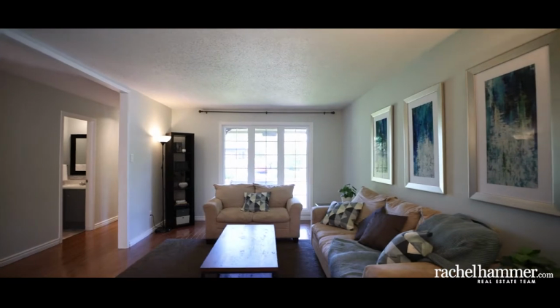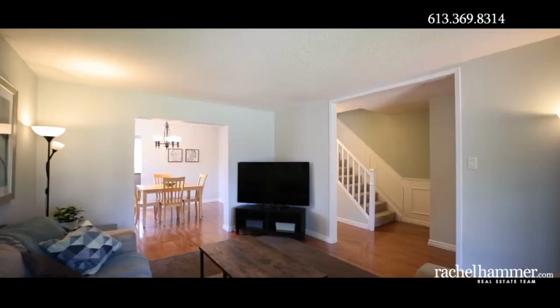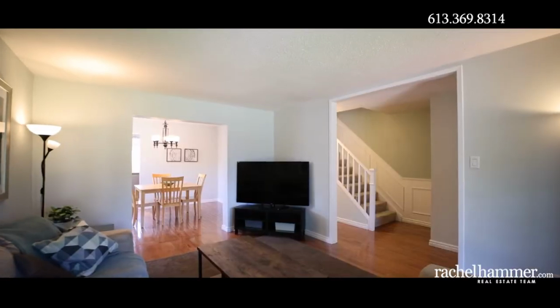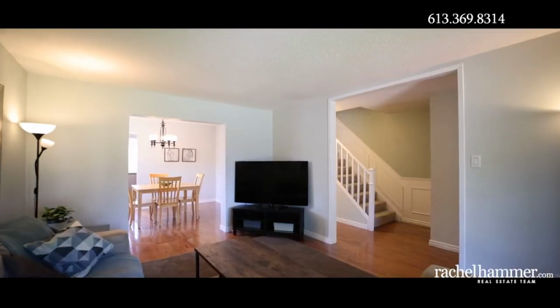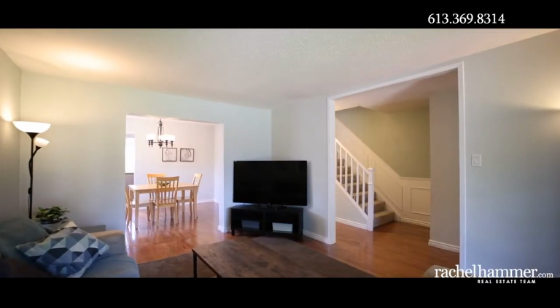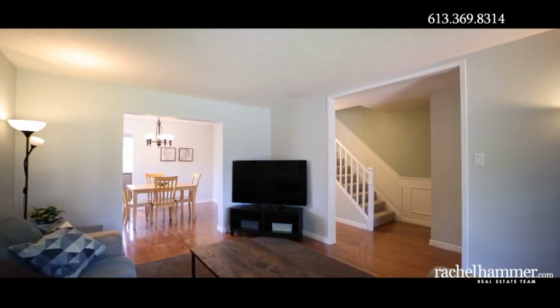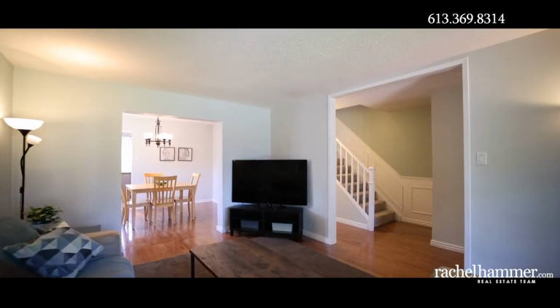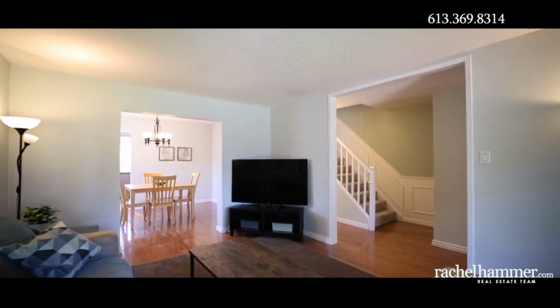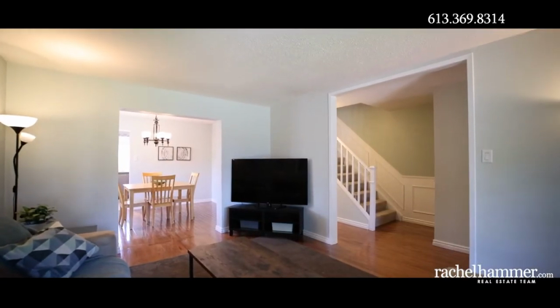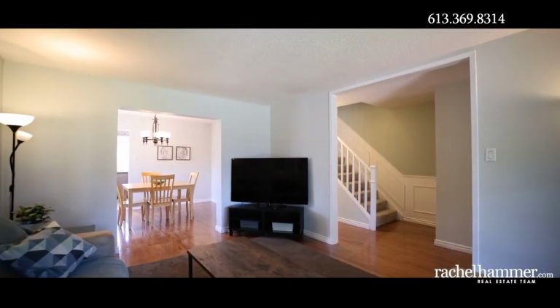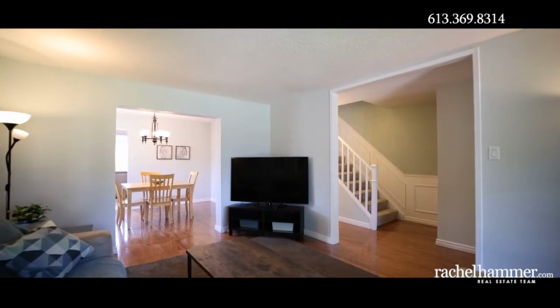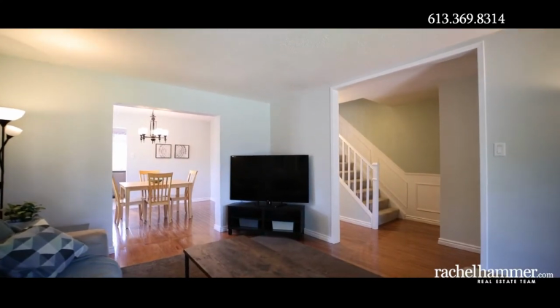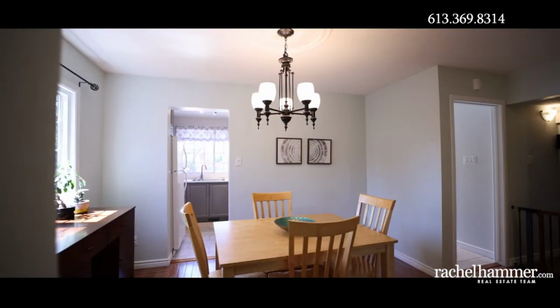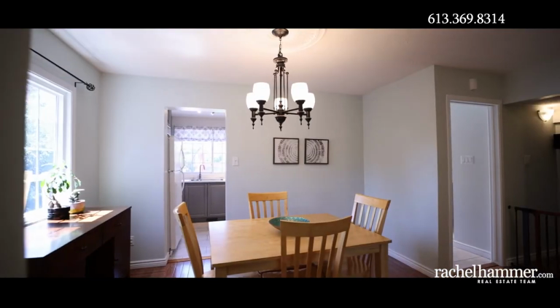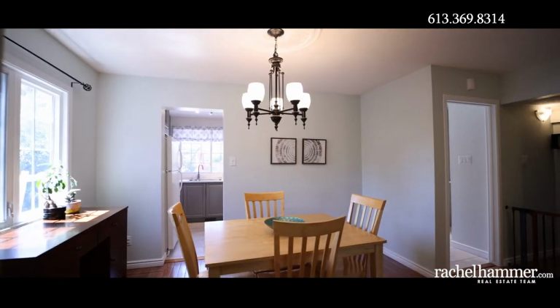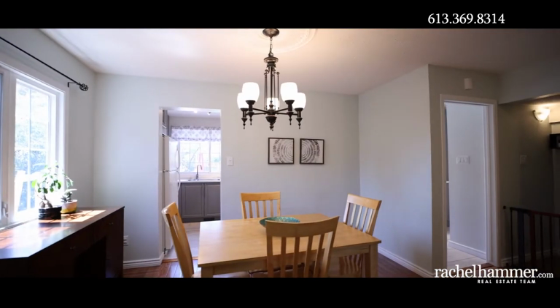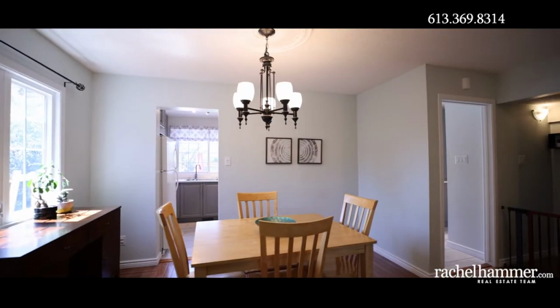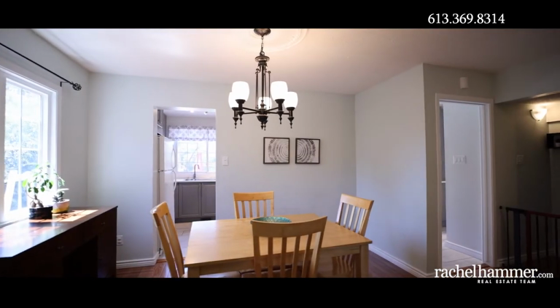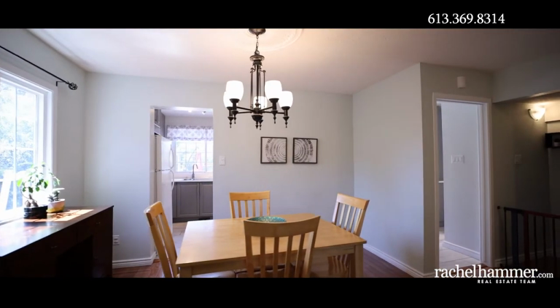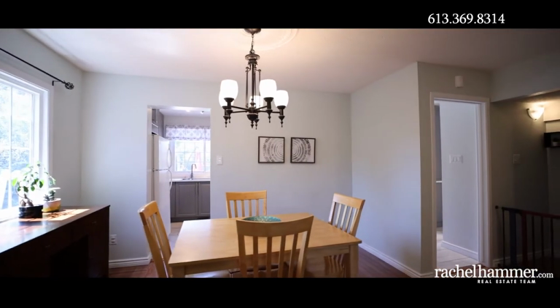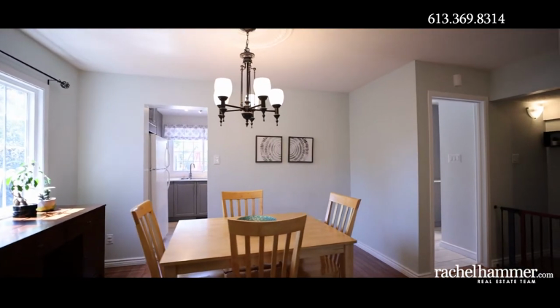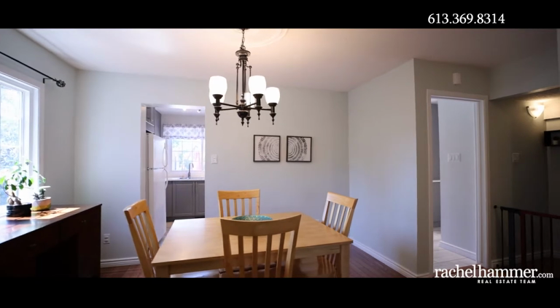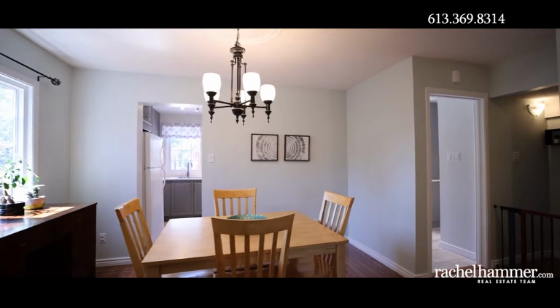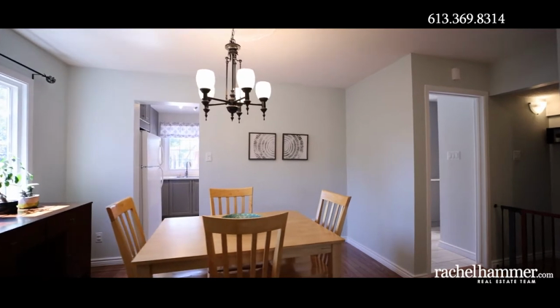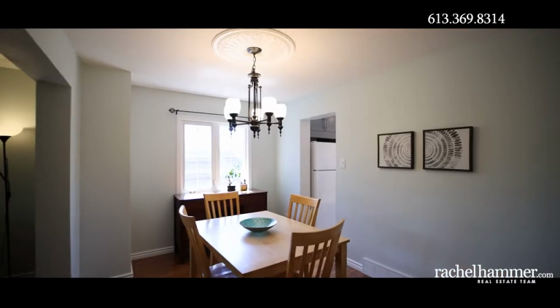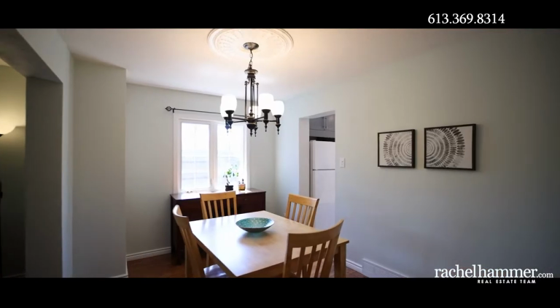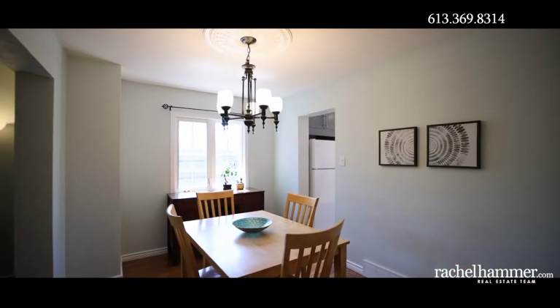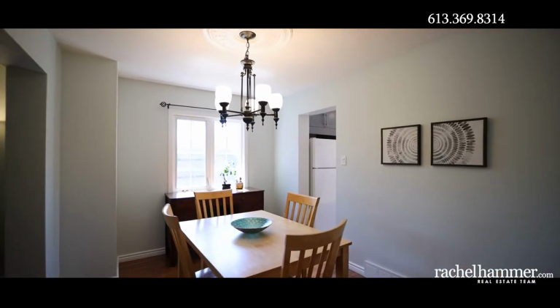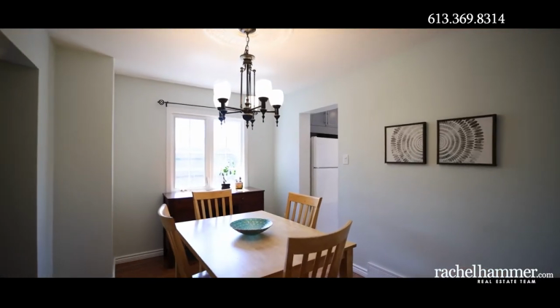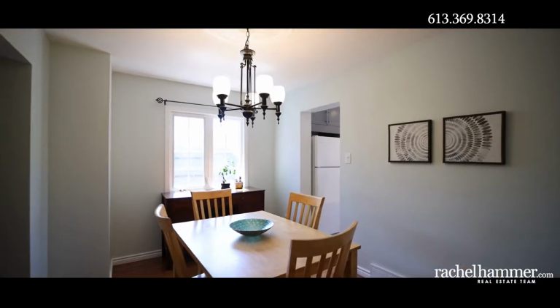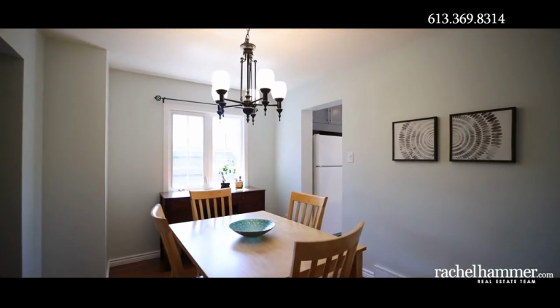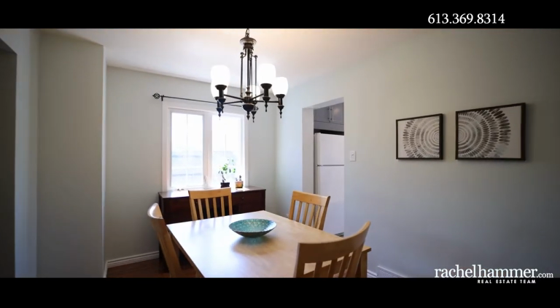Appreciate the gleaming hardwood floors throughout the large living room and dining room. Enjoy the morning sun through the large window in the living room, keeping this room bright and light.